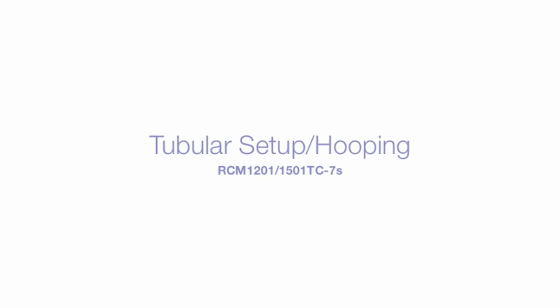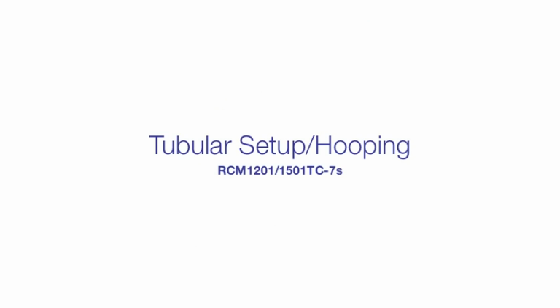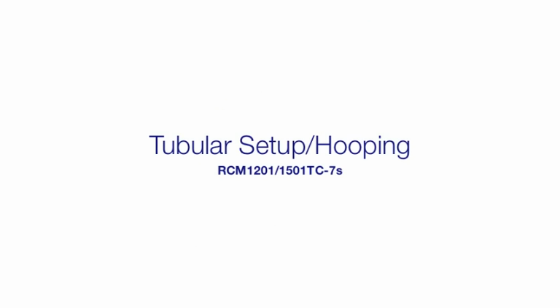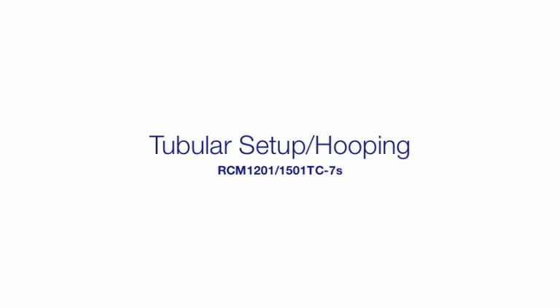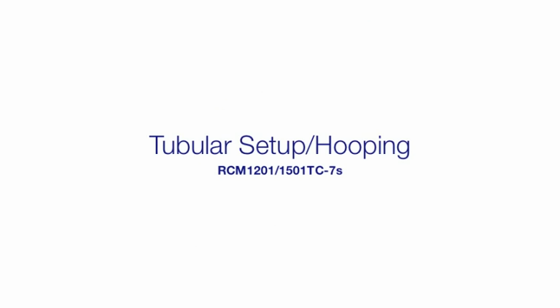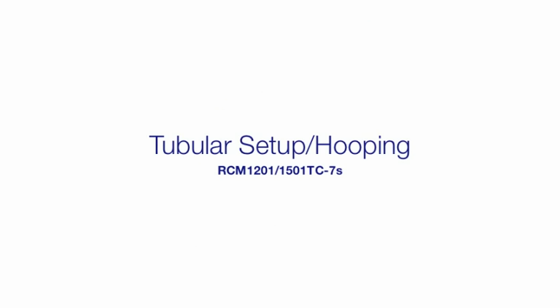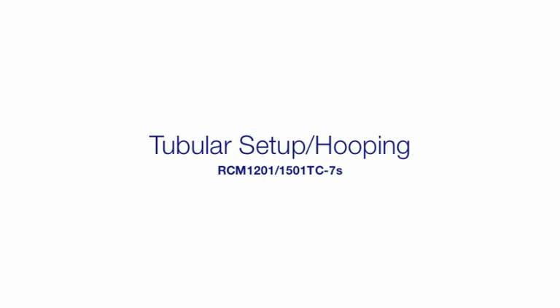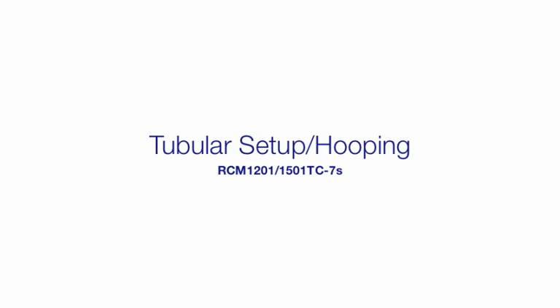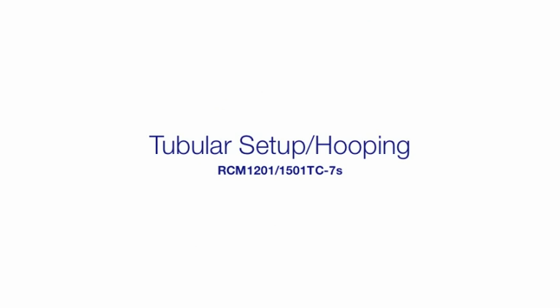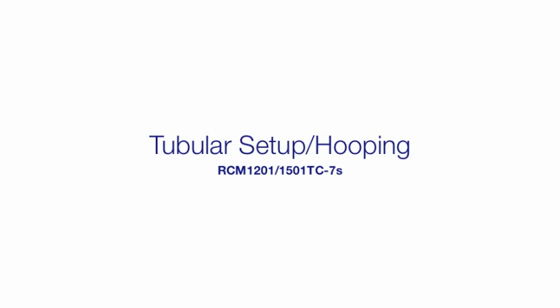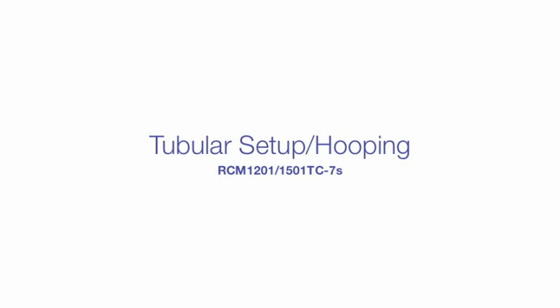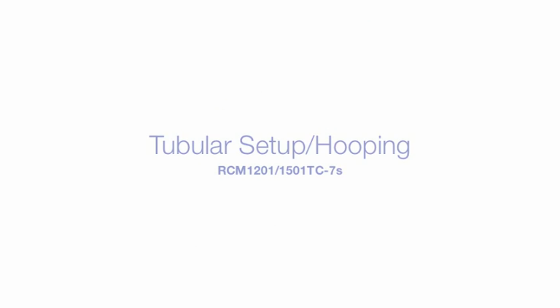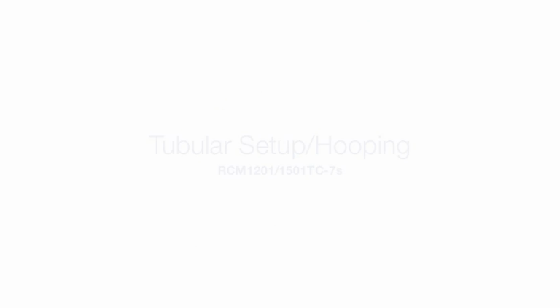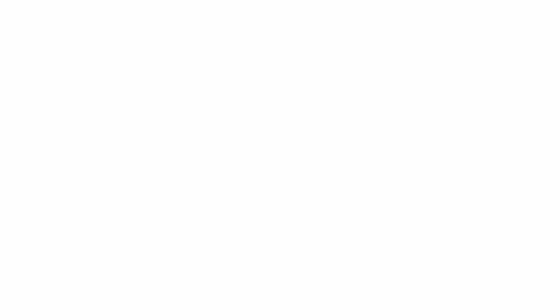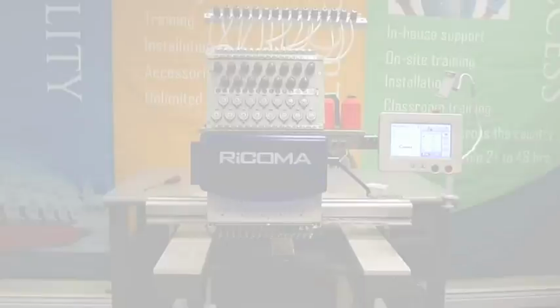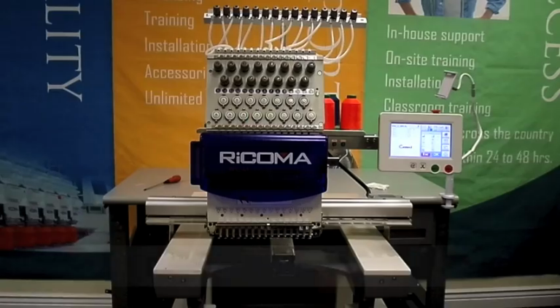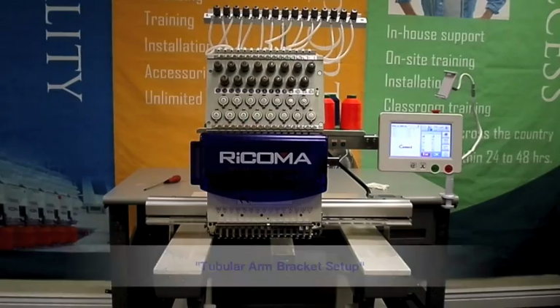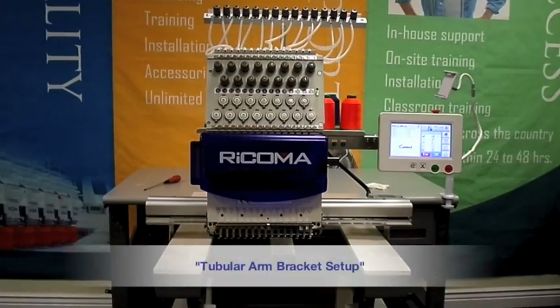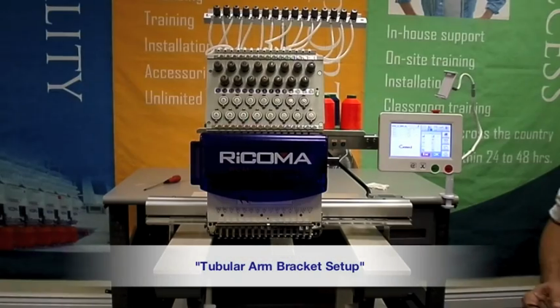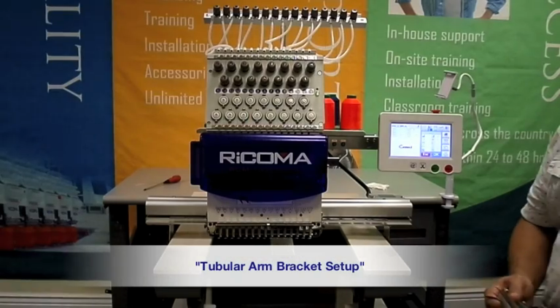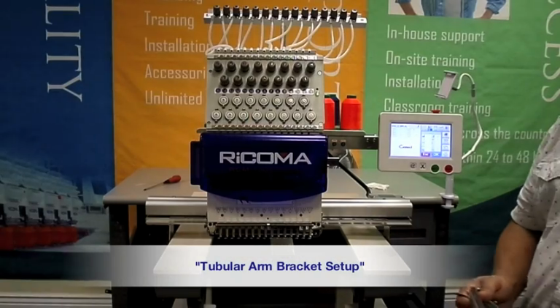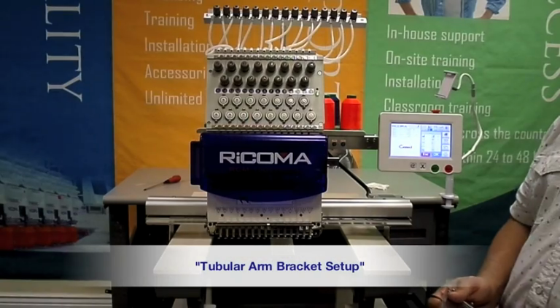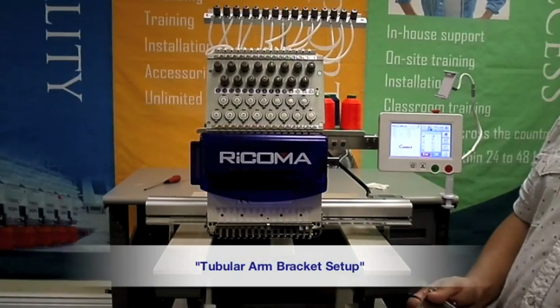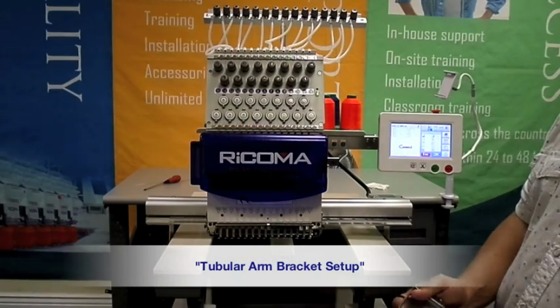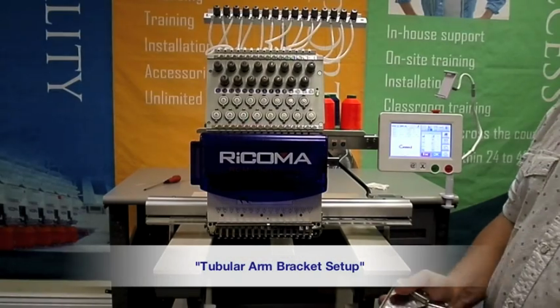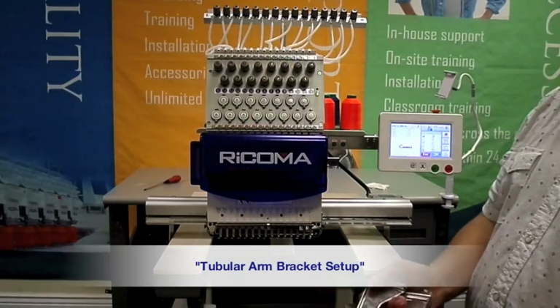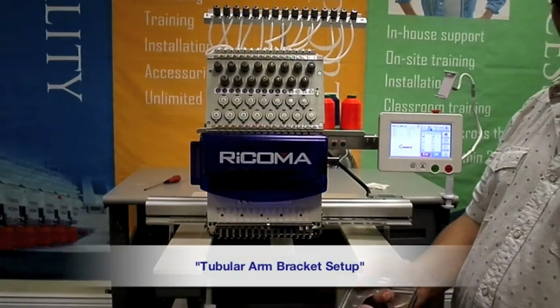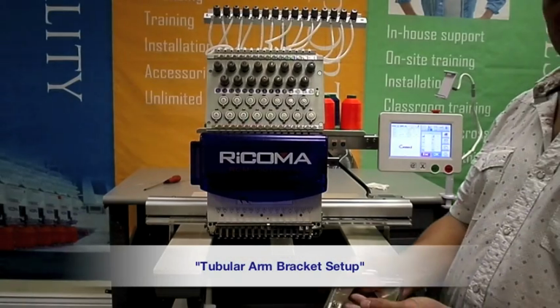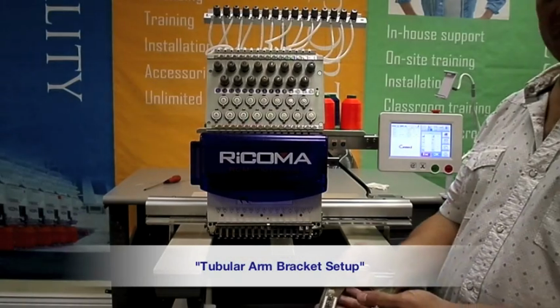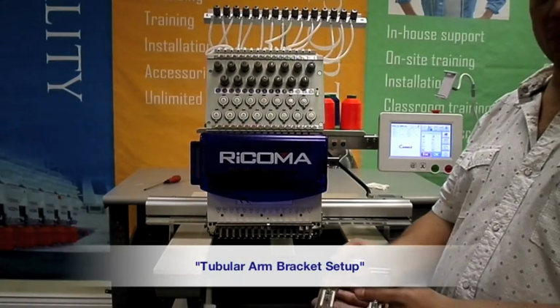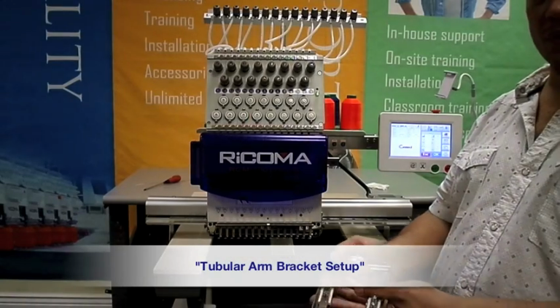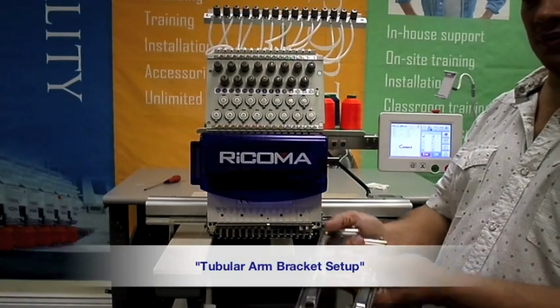Tubular Setup and Hooping. Take the two tubular arms included with your Ricoma machine and set up the tubular arm bracket.